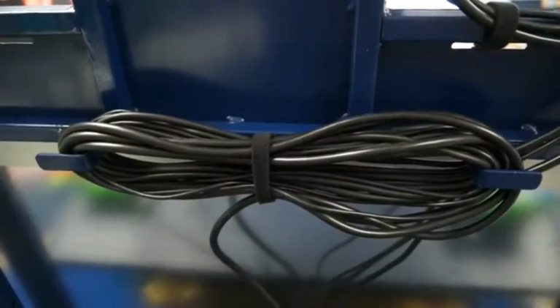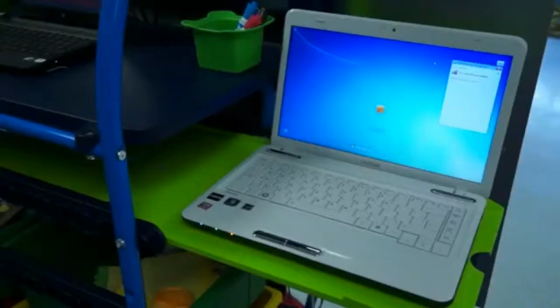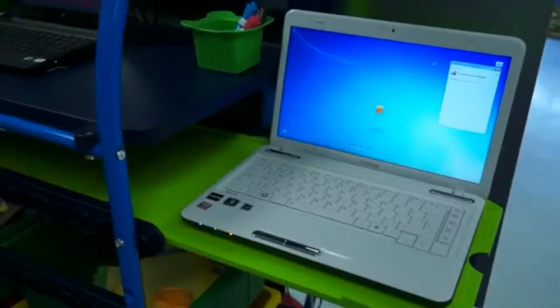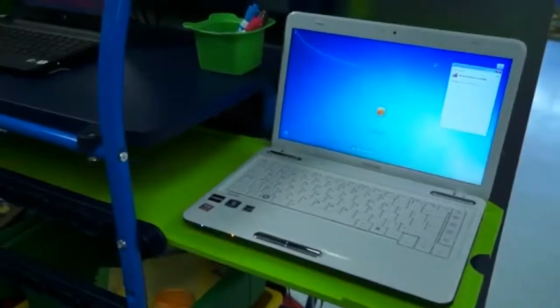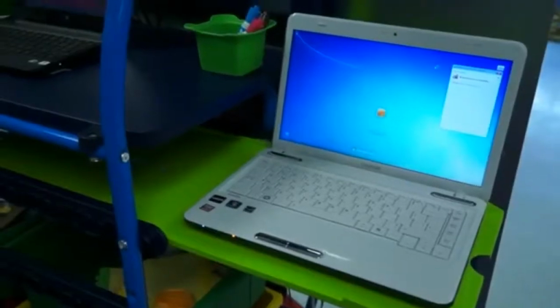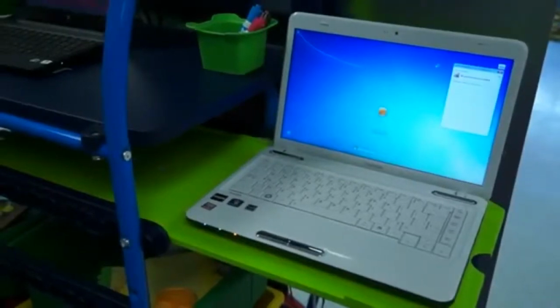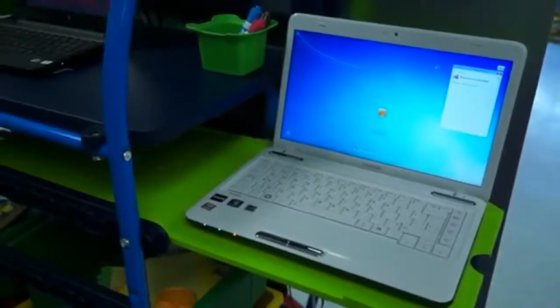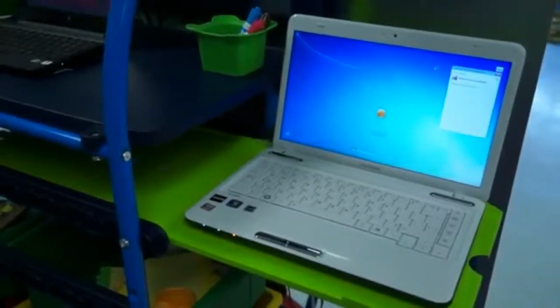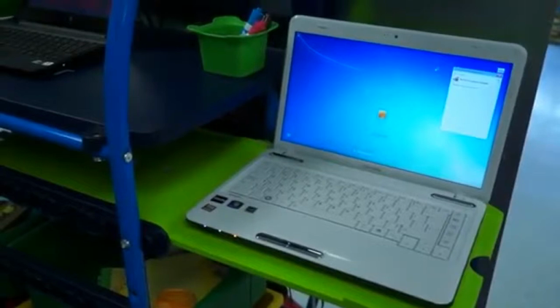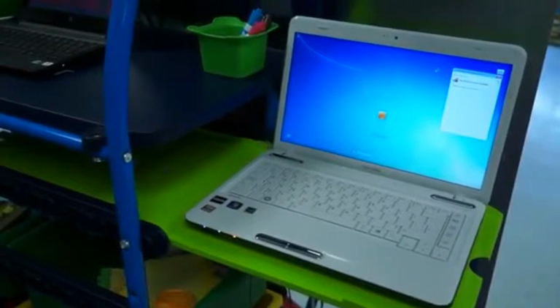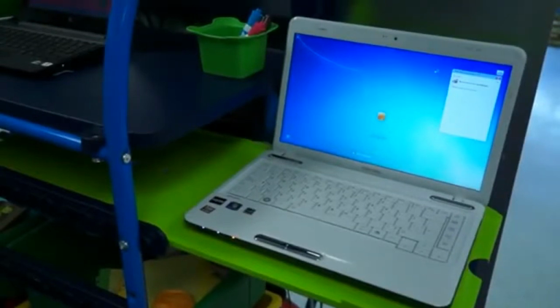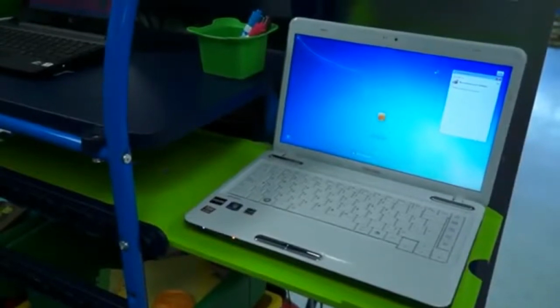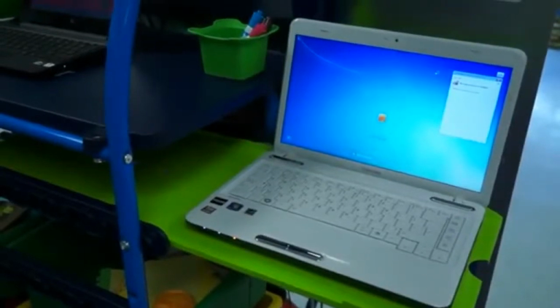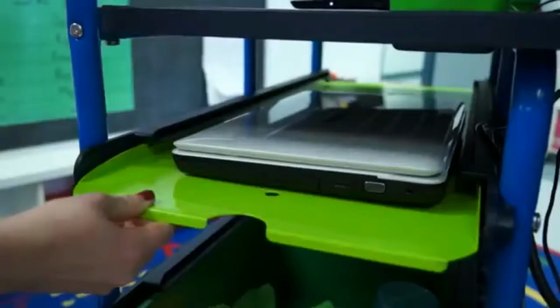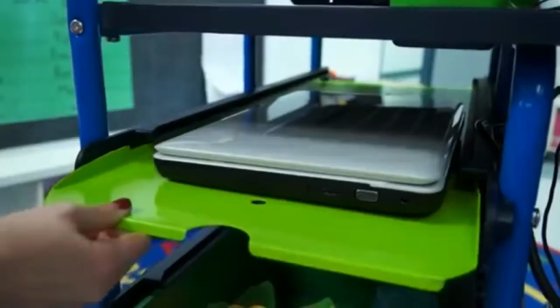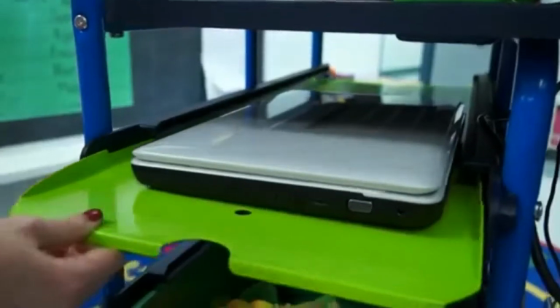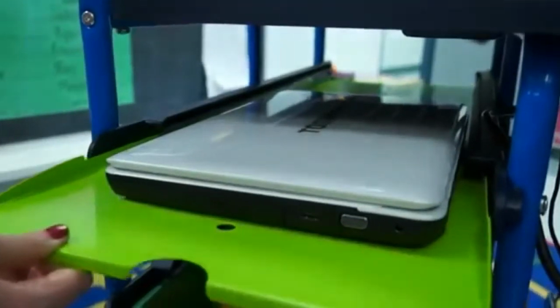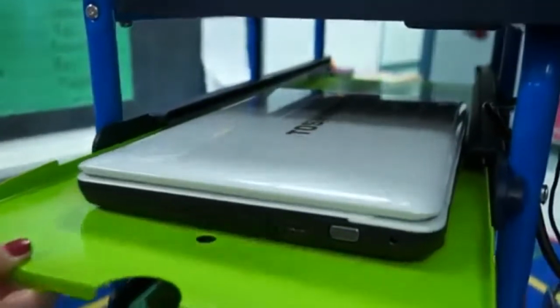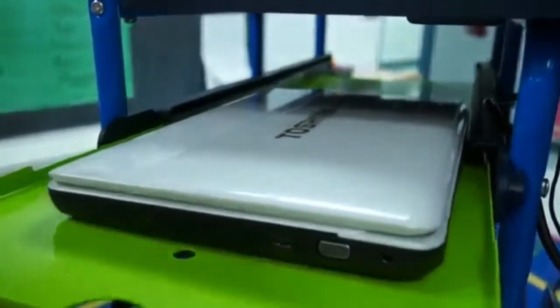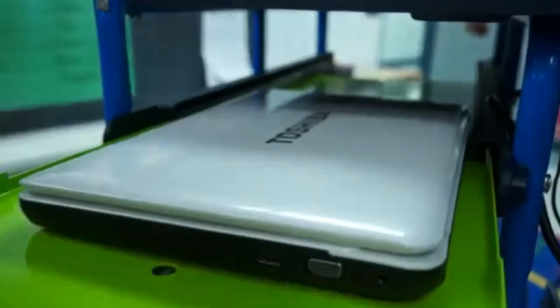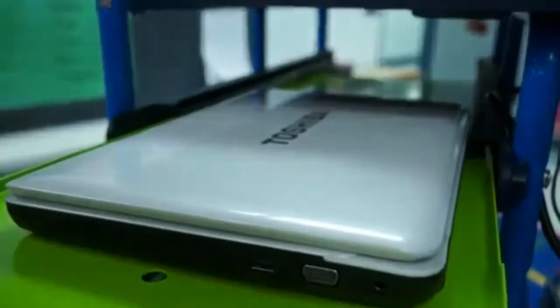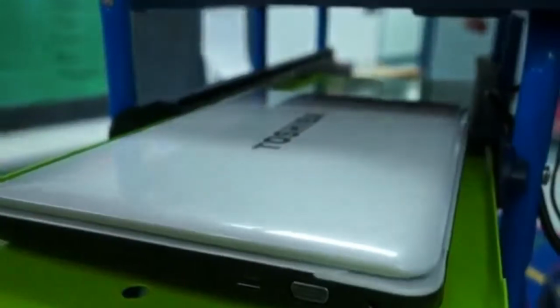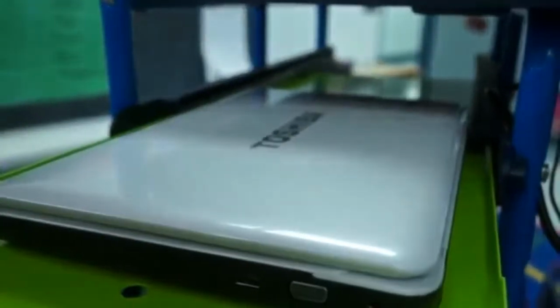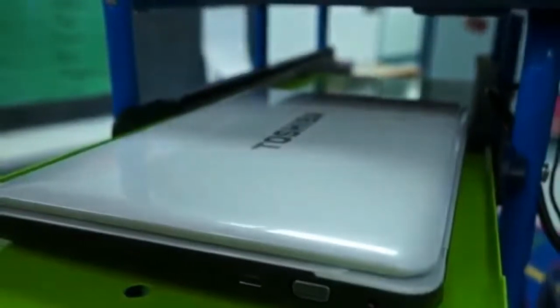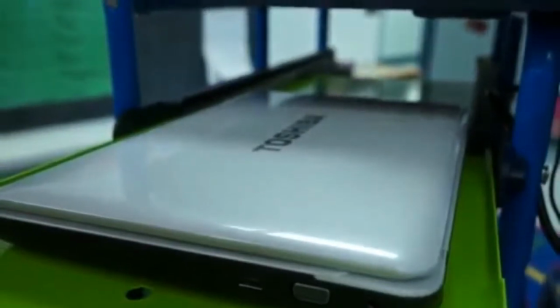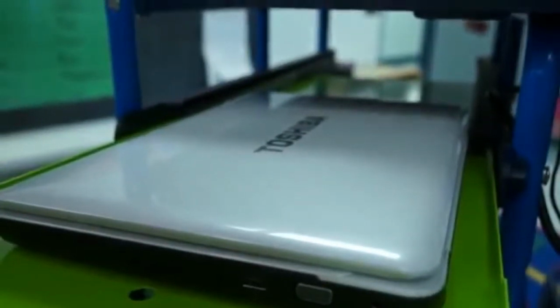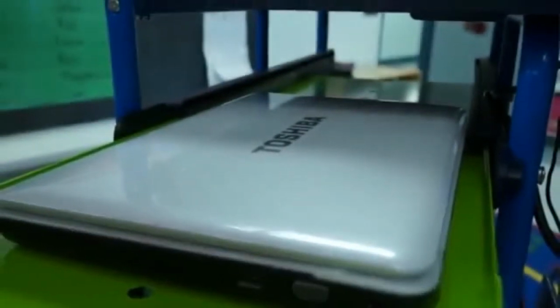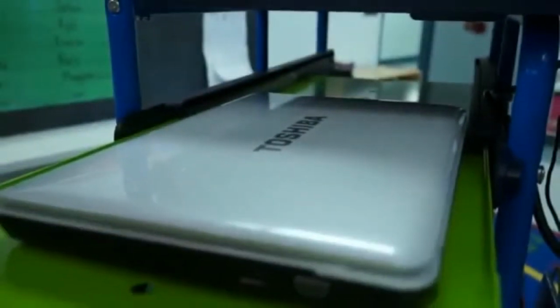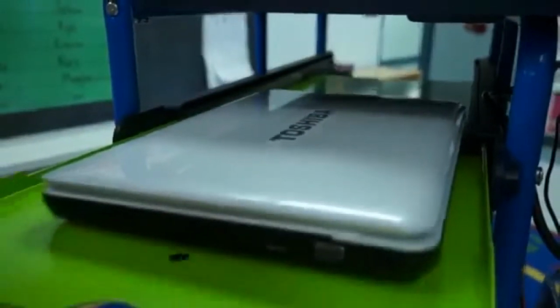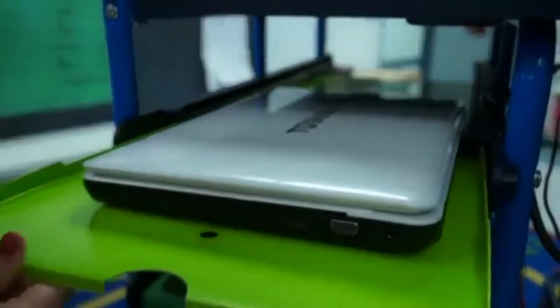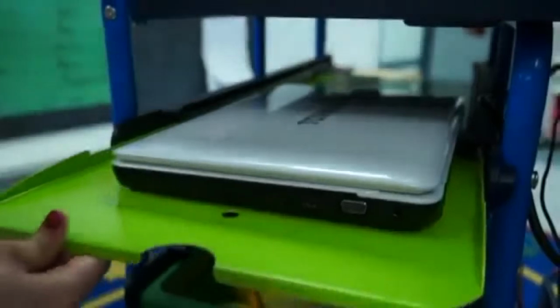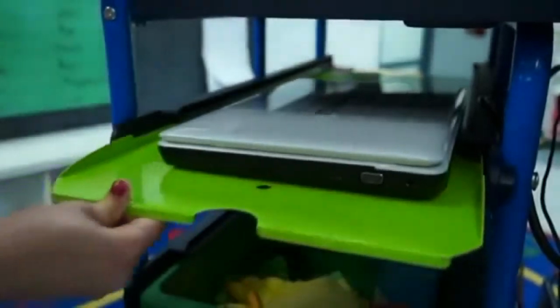There is an optional sliding shelf located in the side that holds laptops and tablets safely. The shelf slides in and out to increase accessibility.